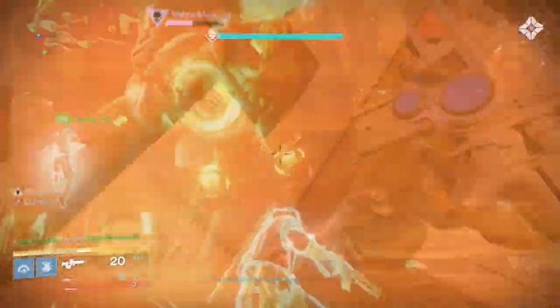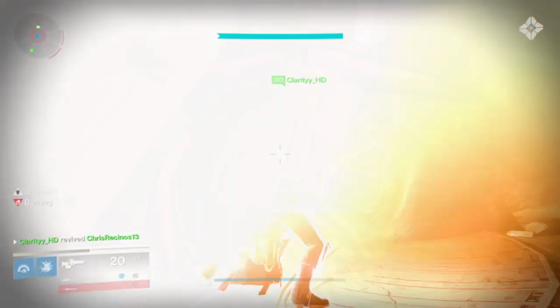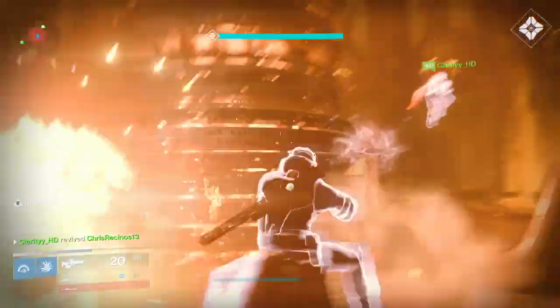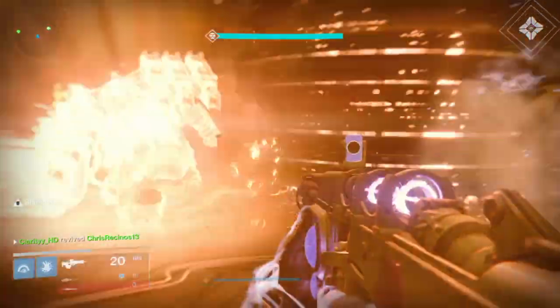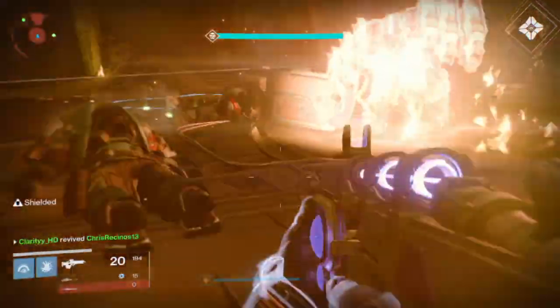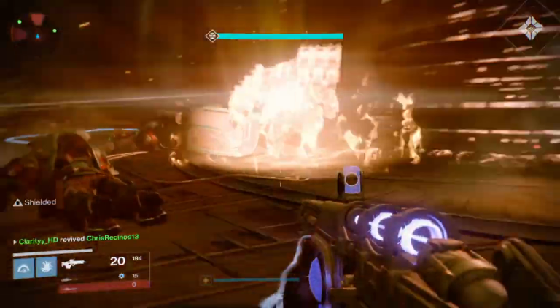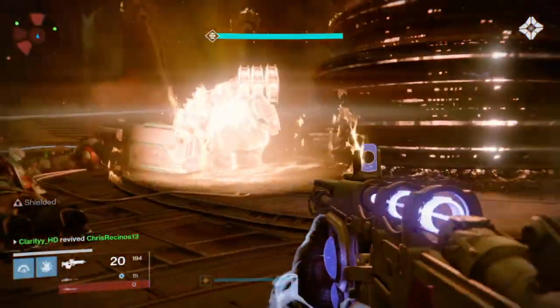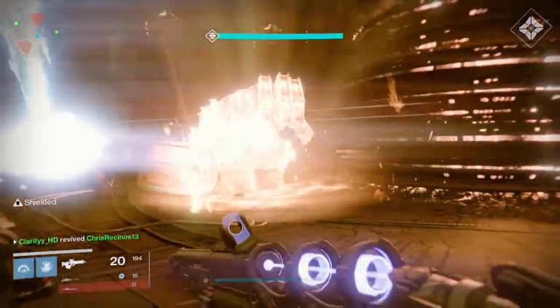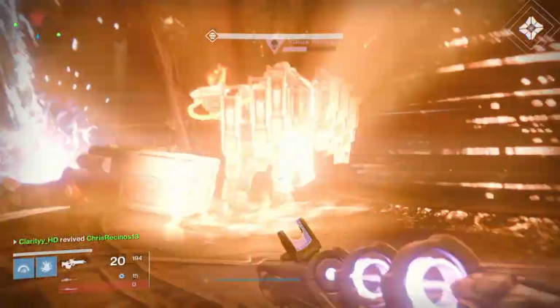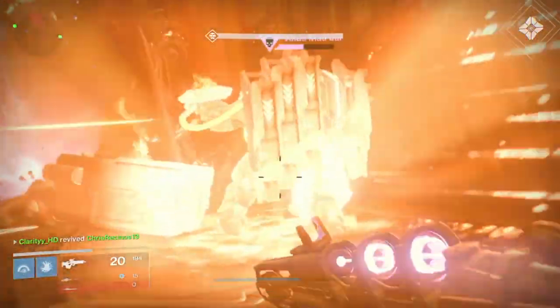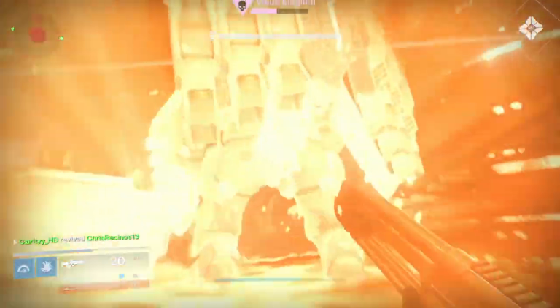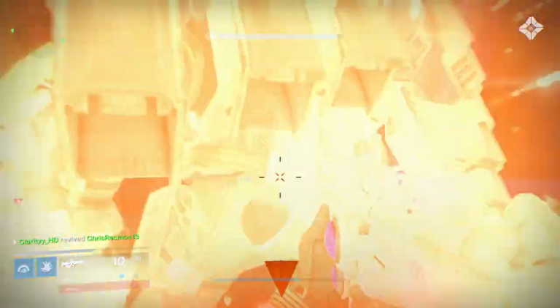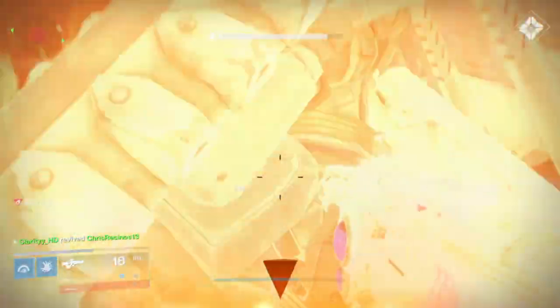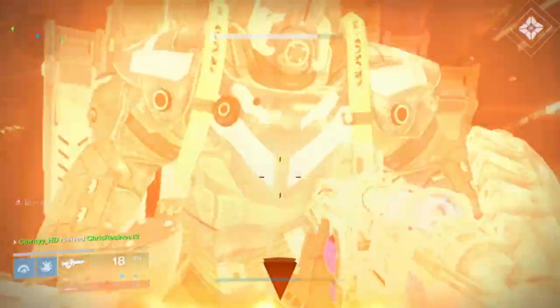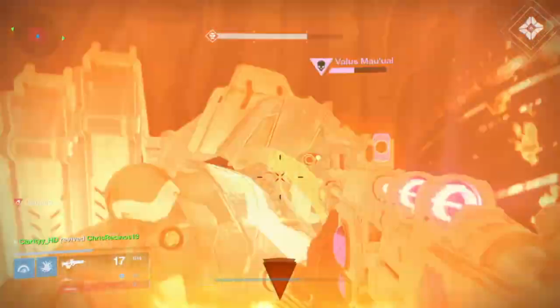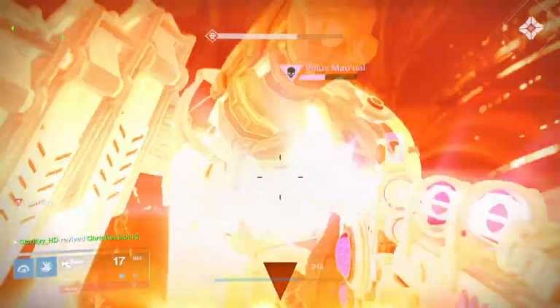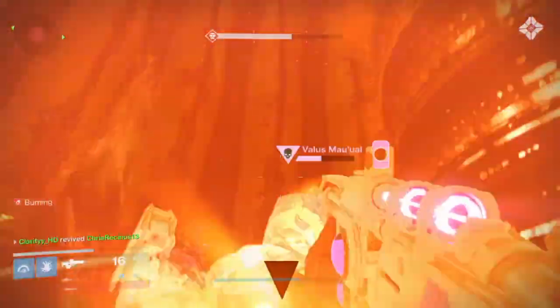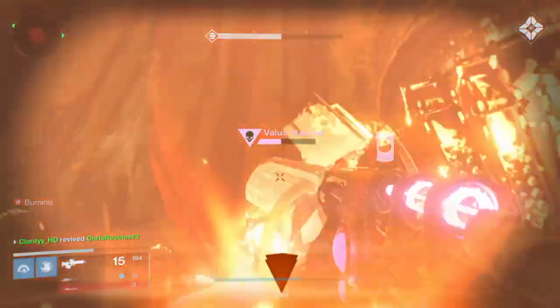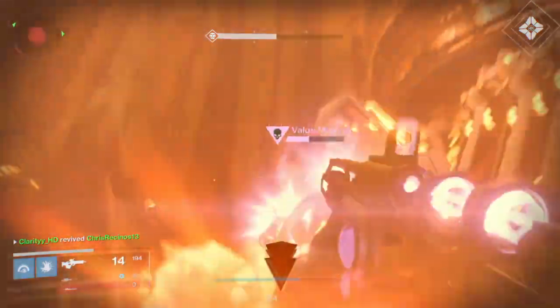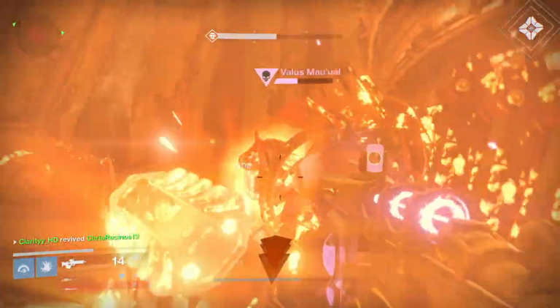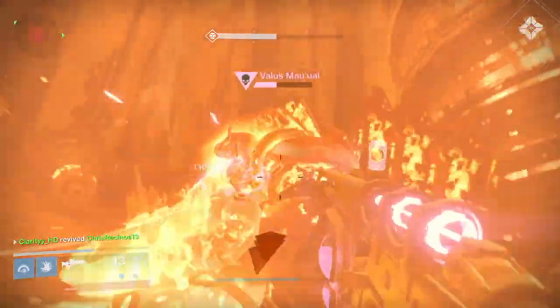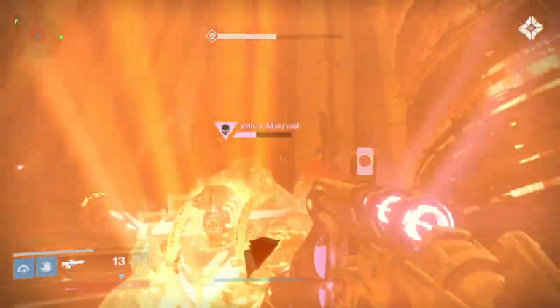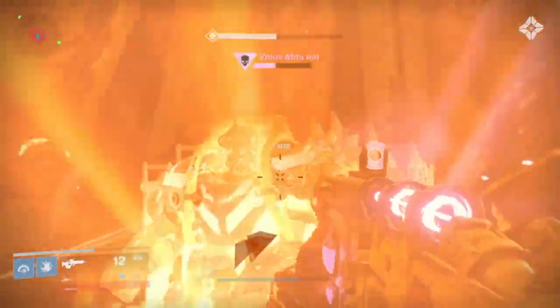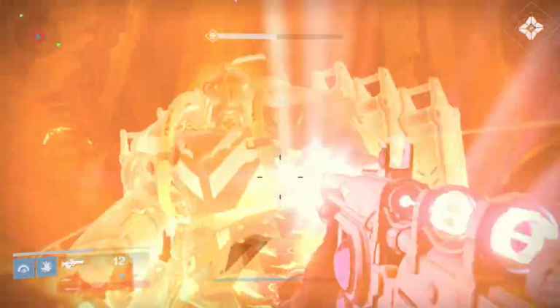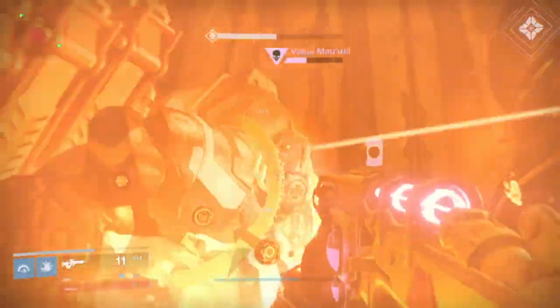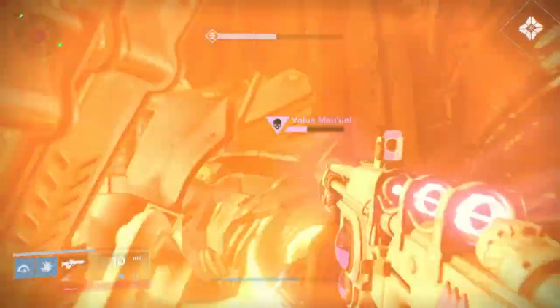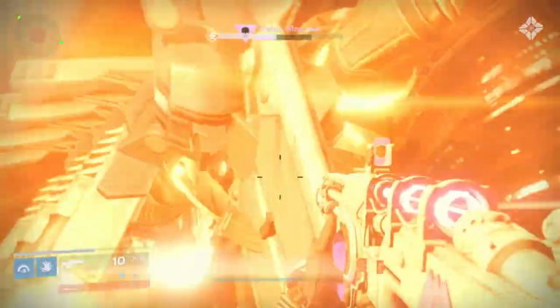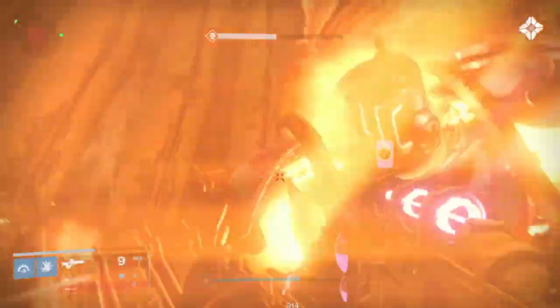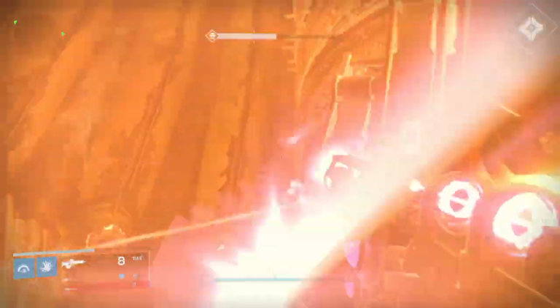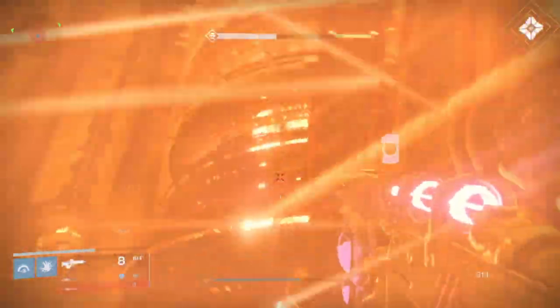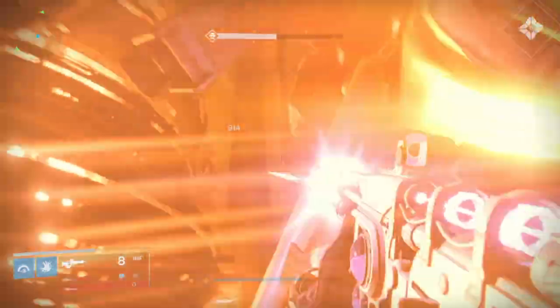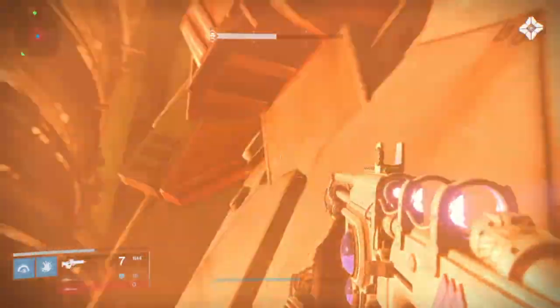When you get to phase 3, when the two brothers are out, he creates a sun spot where he stands. To avoid the sun spot, just step back a little while crouching and fire away.